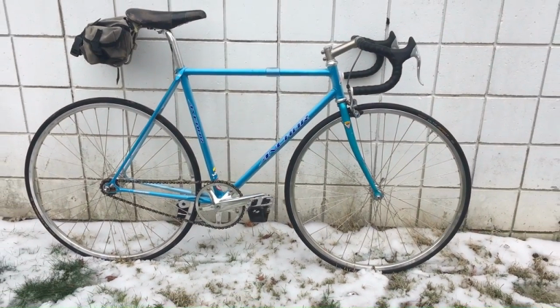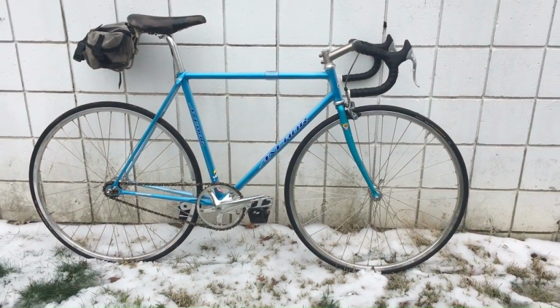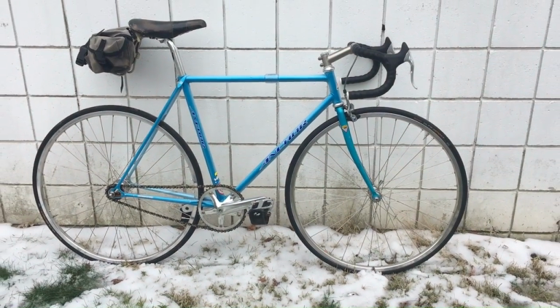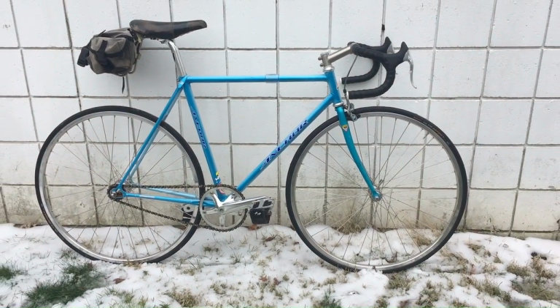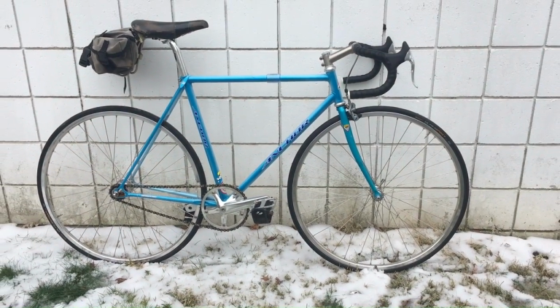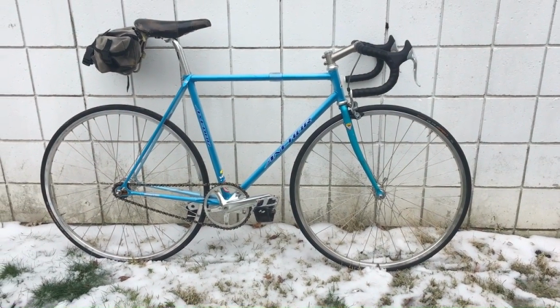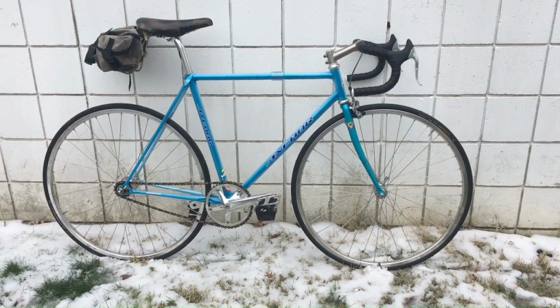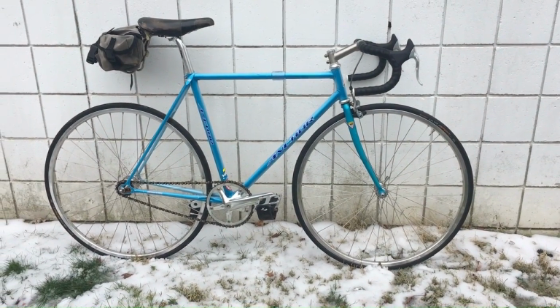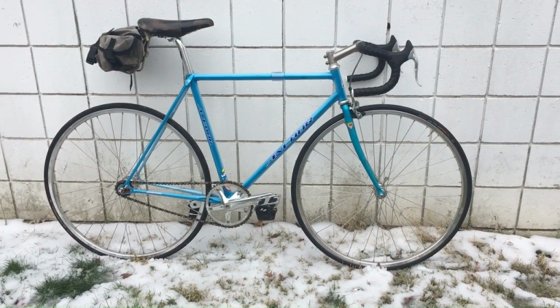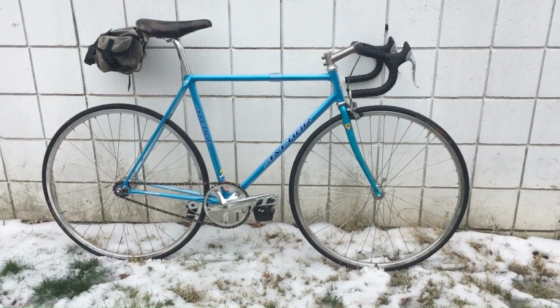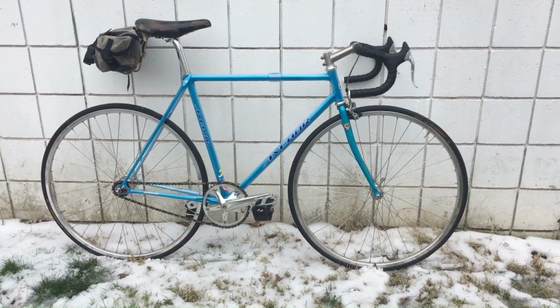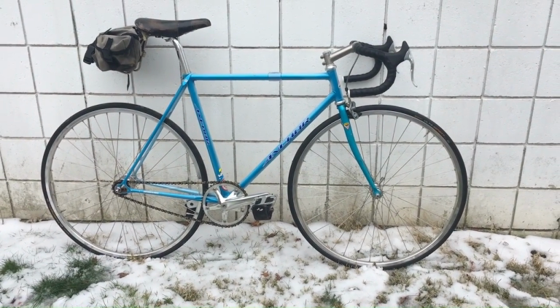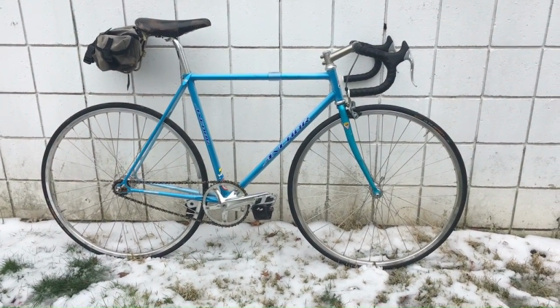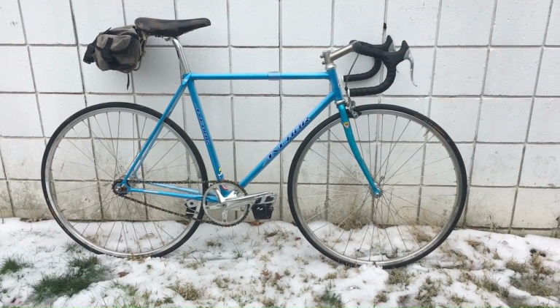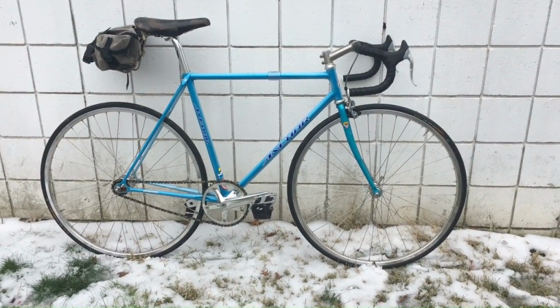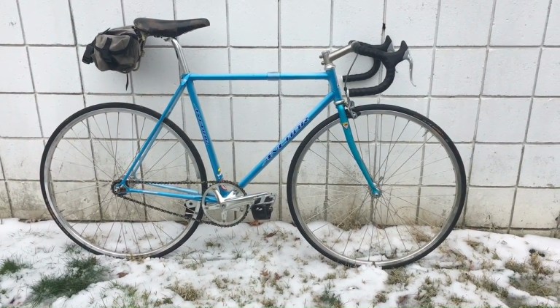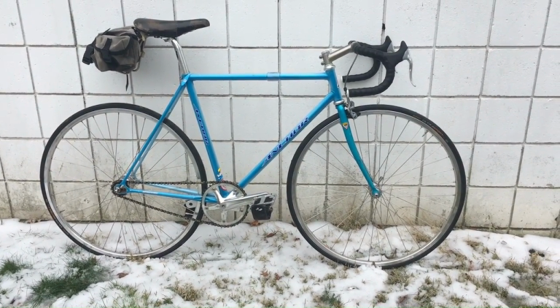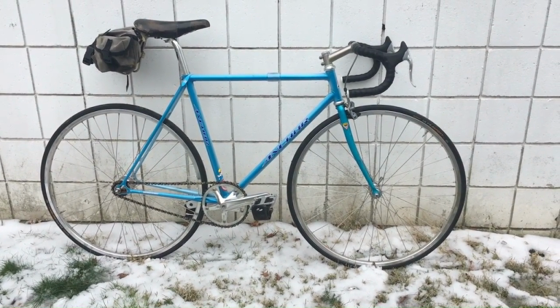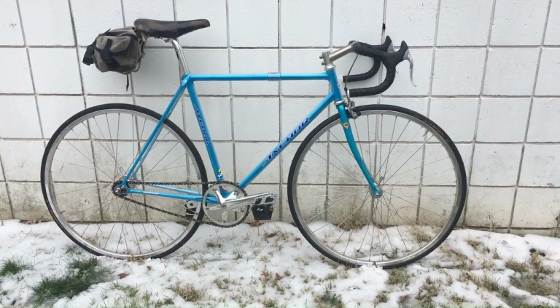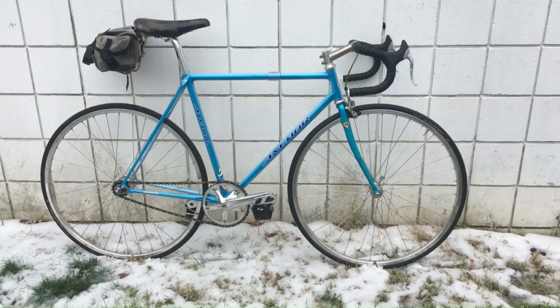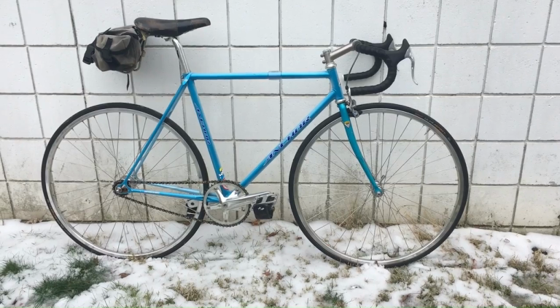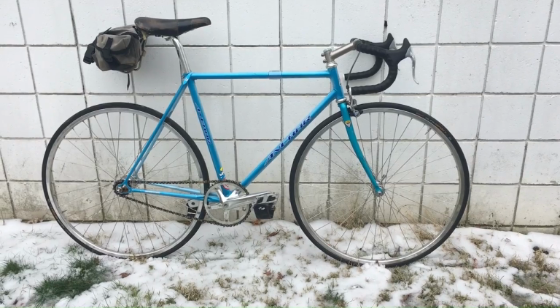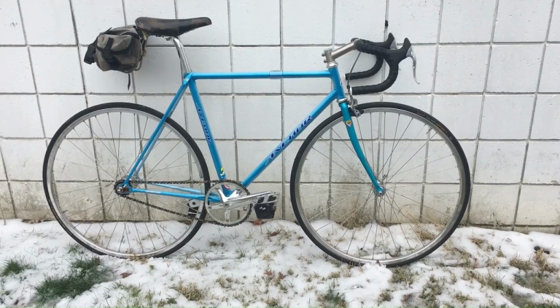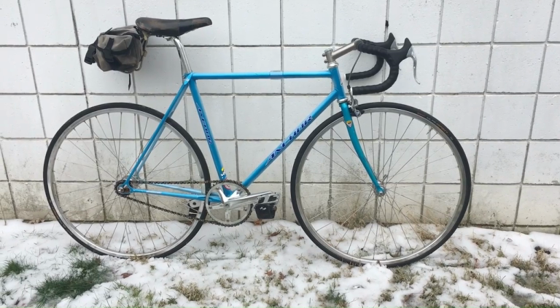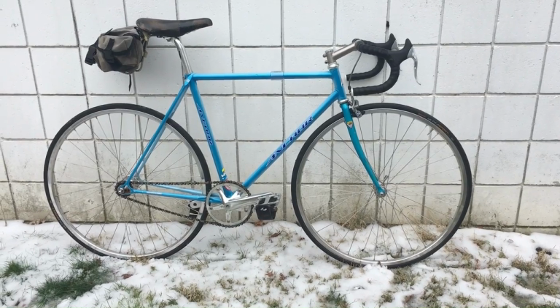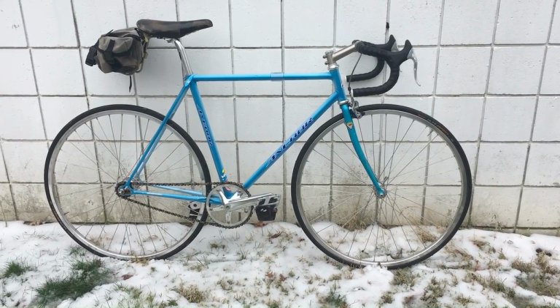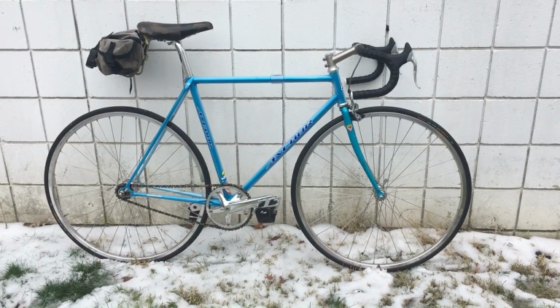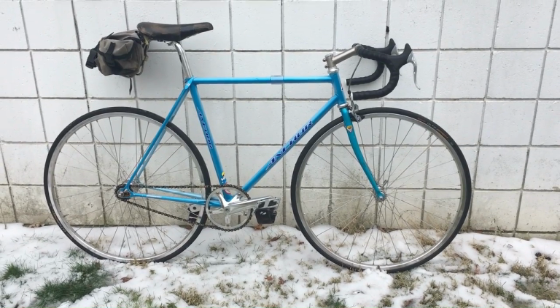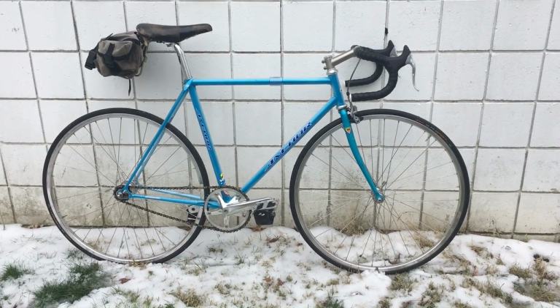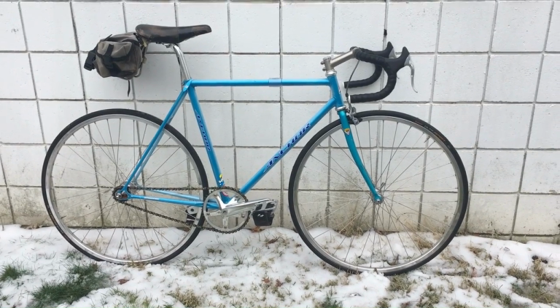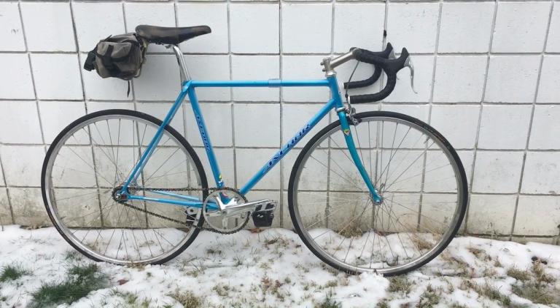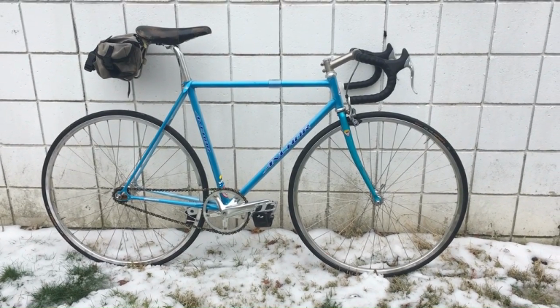That's it. Bridgestone Anchor track bike — commuter.